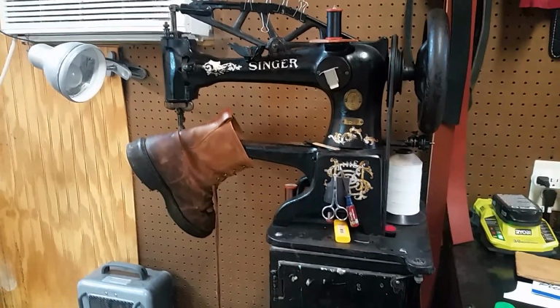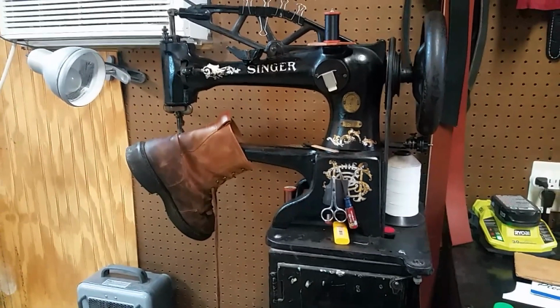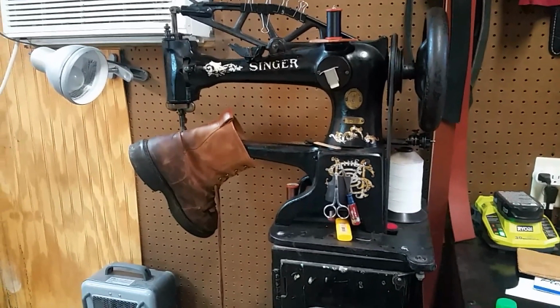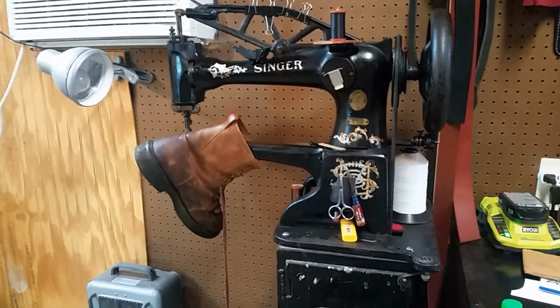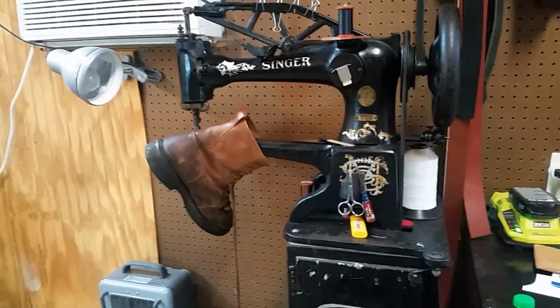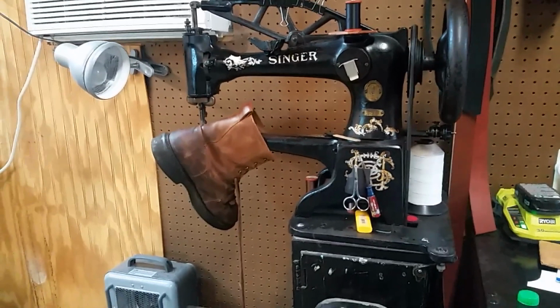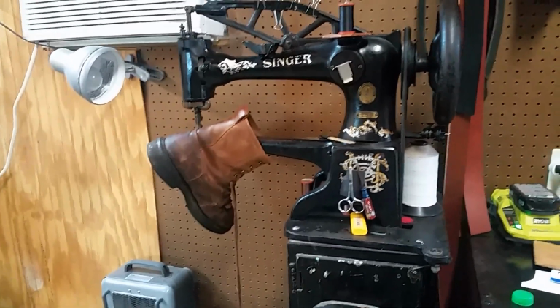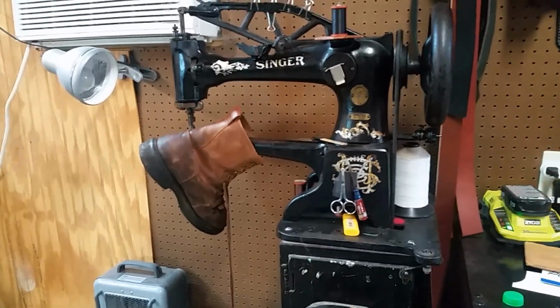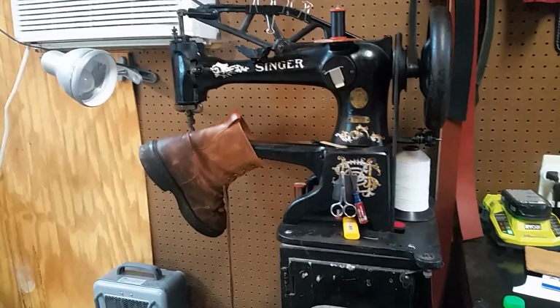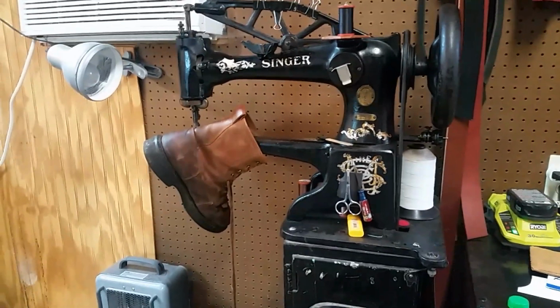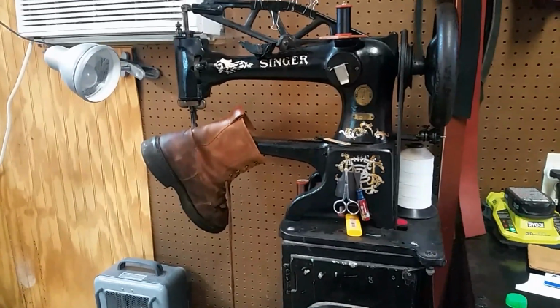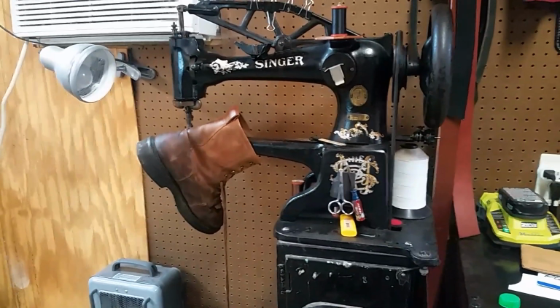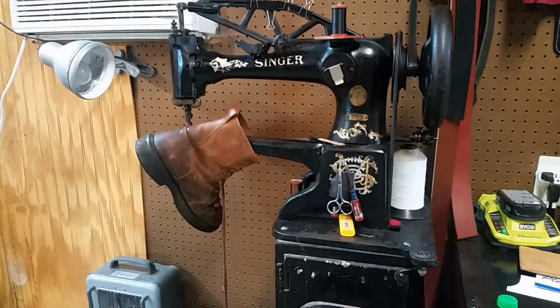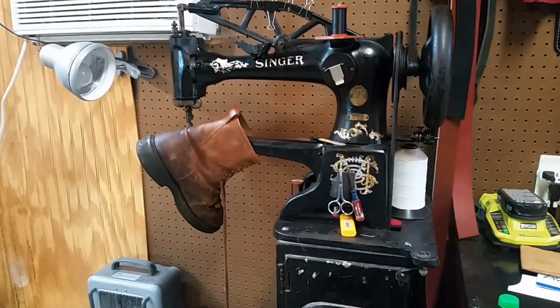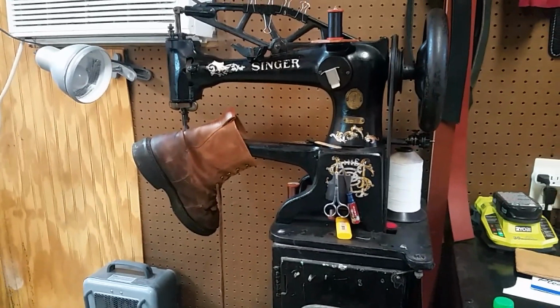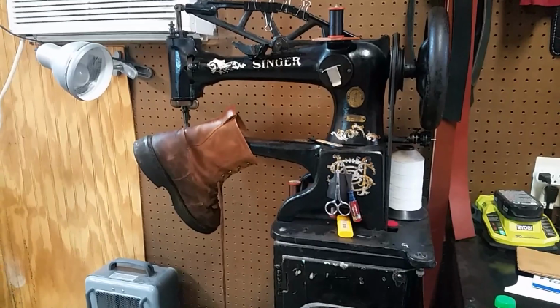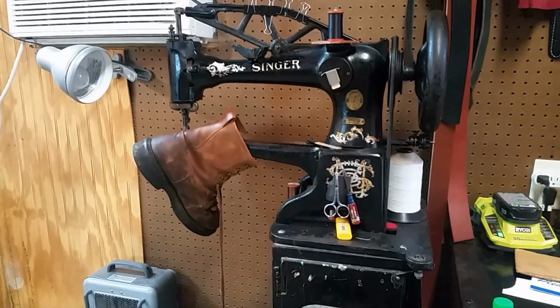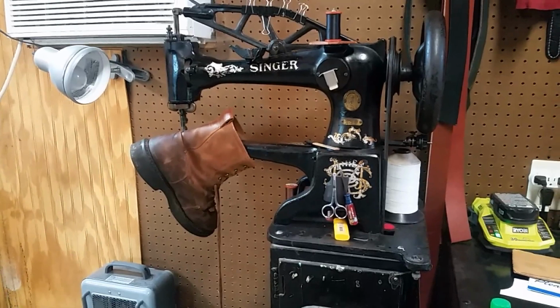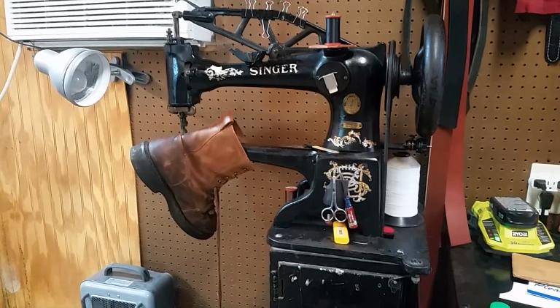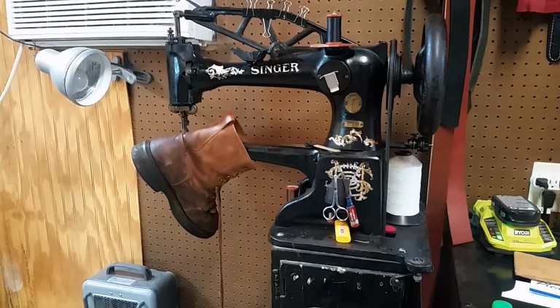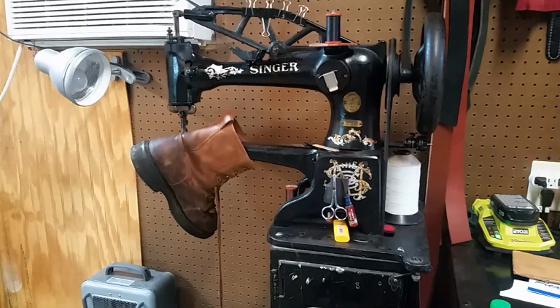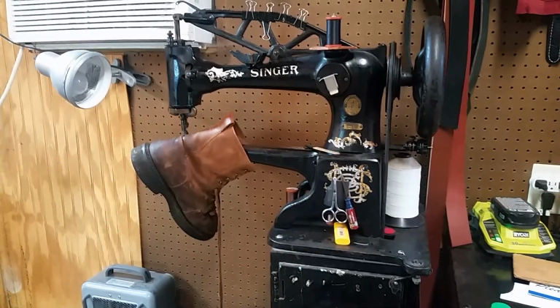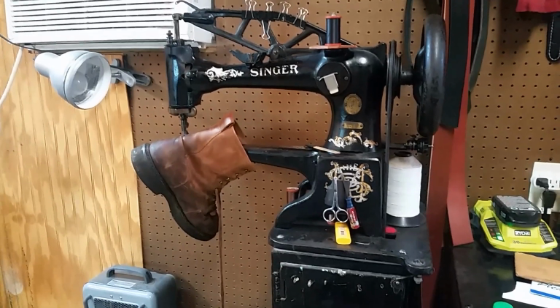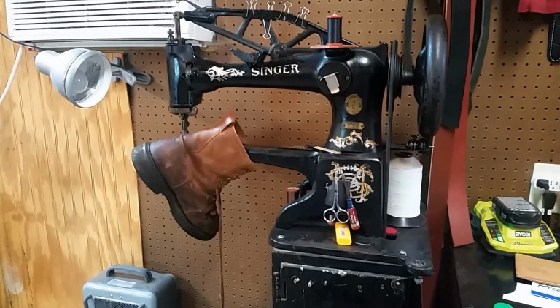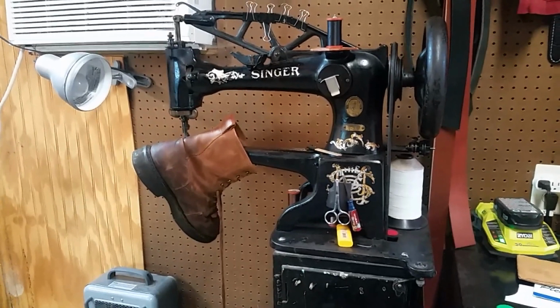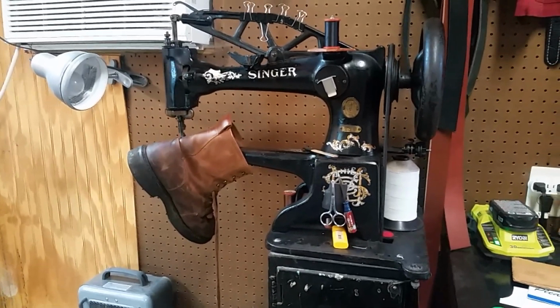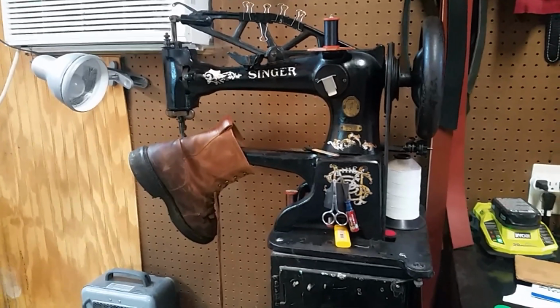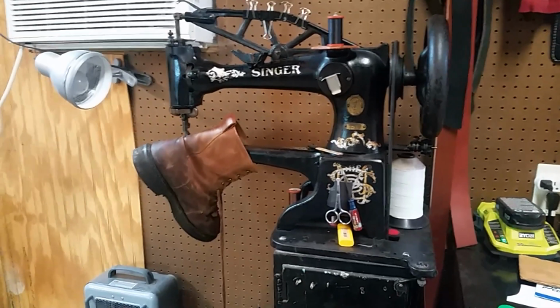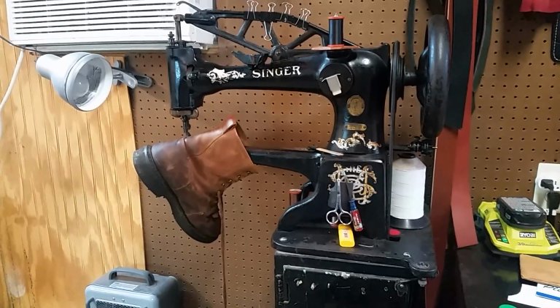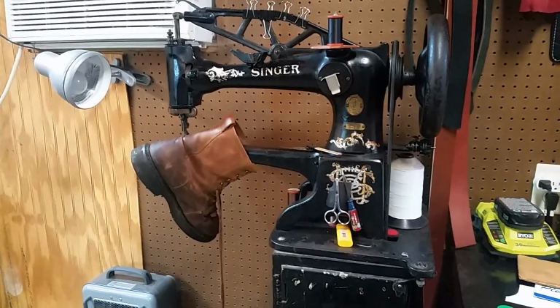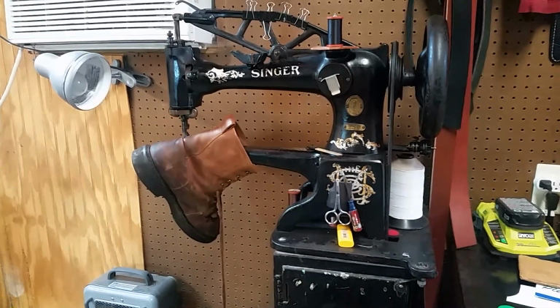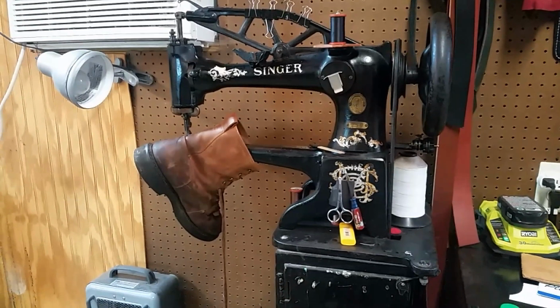Now this is a patching machine — this is not like grandma's machine, it's a big one.